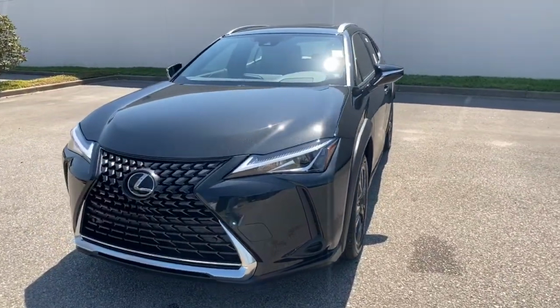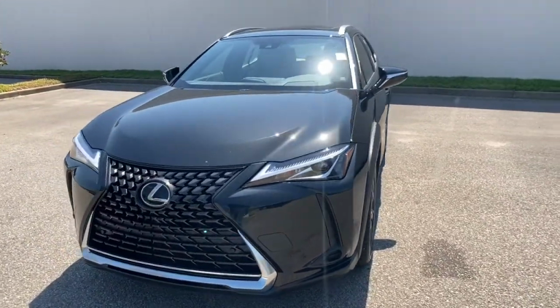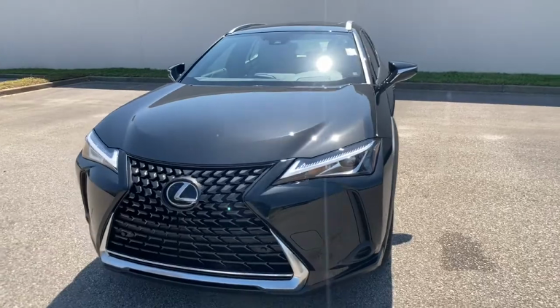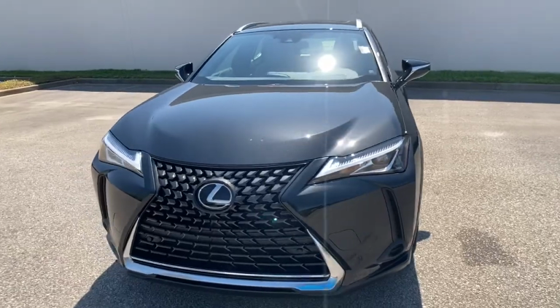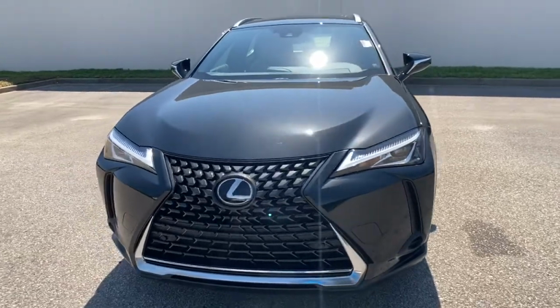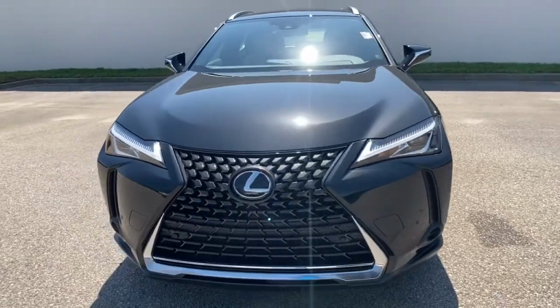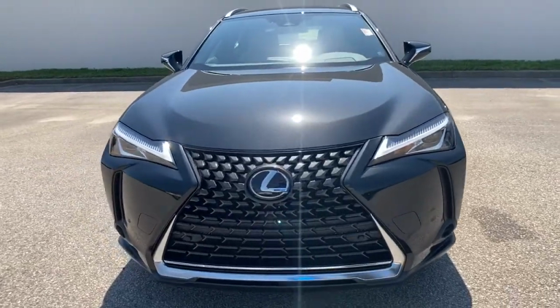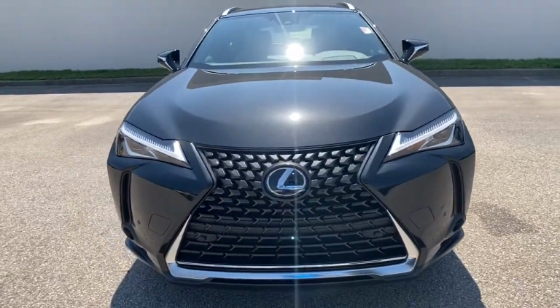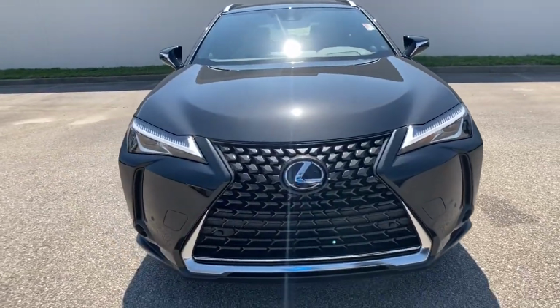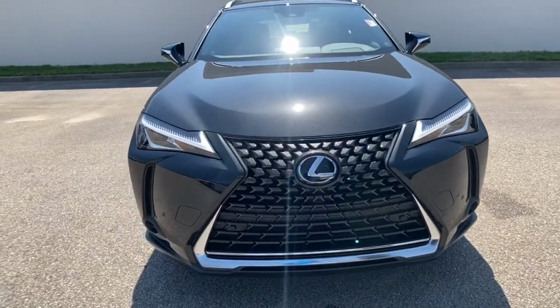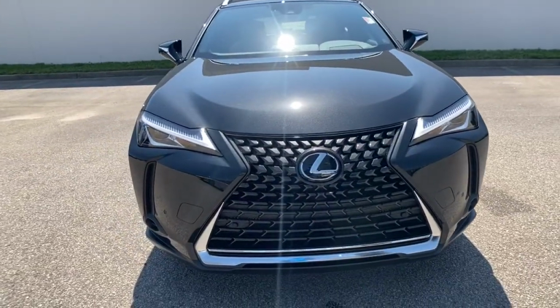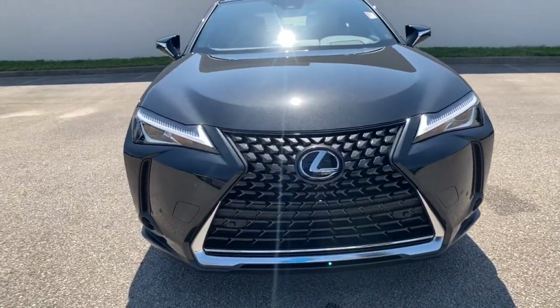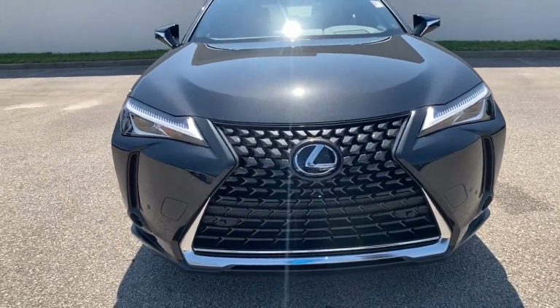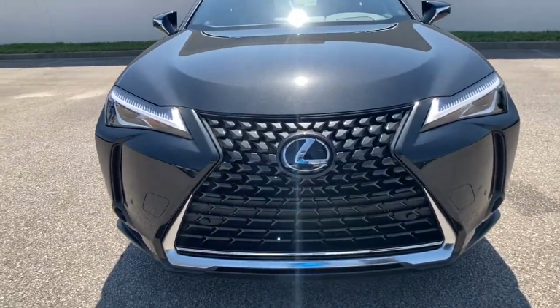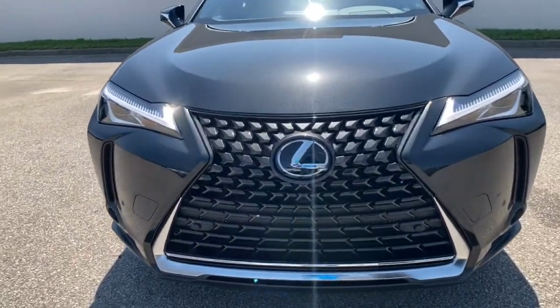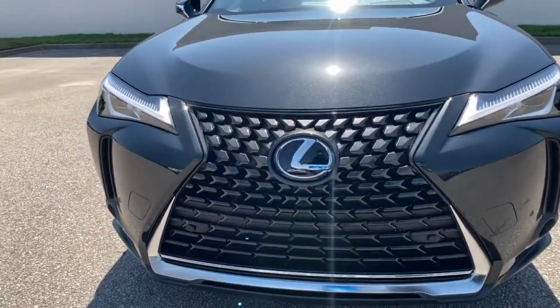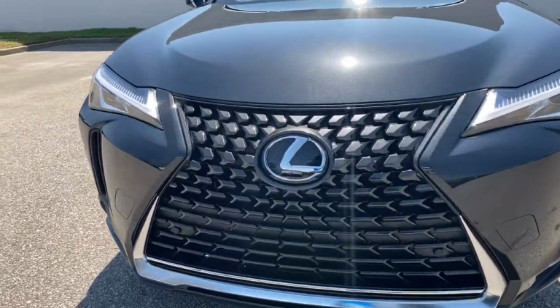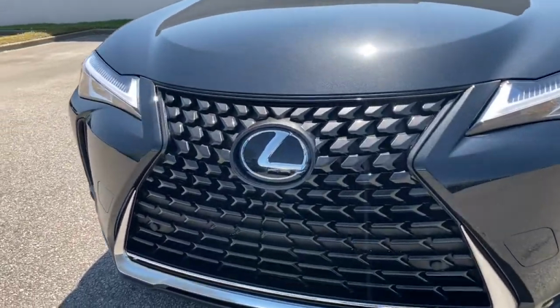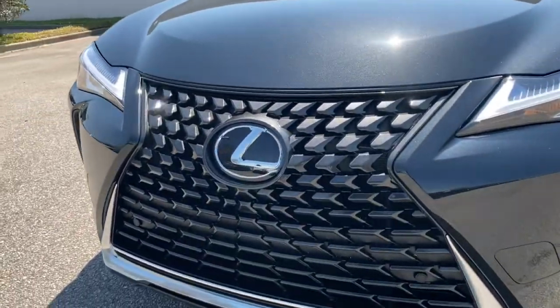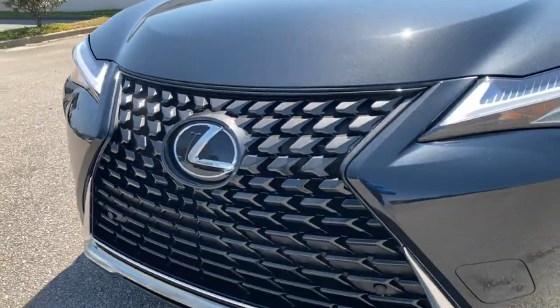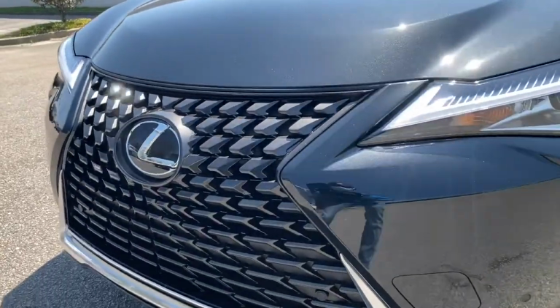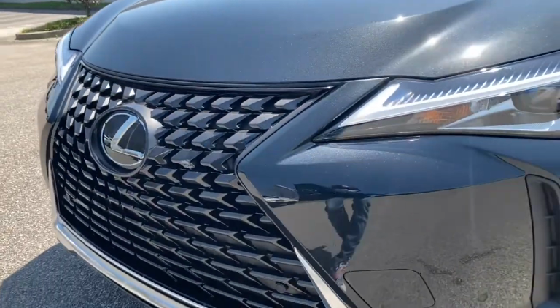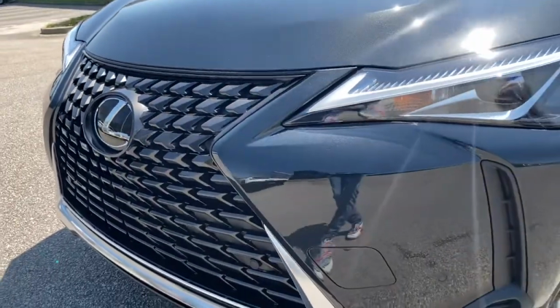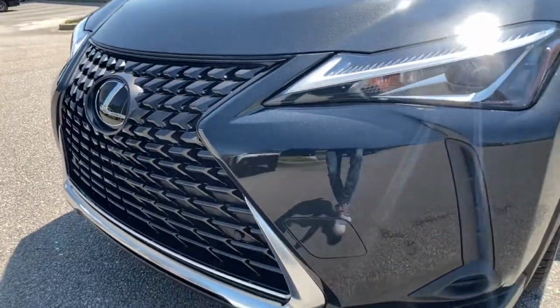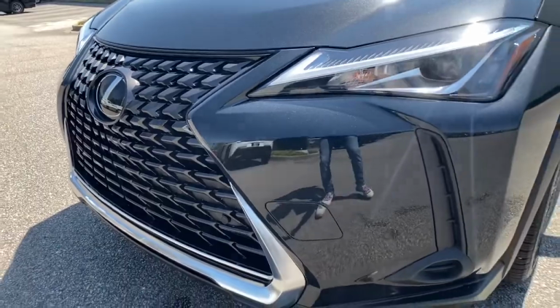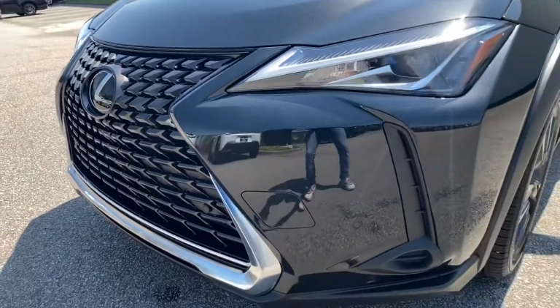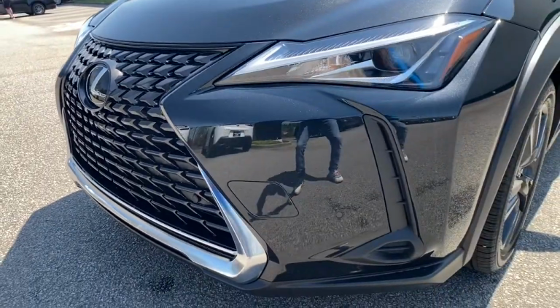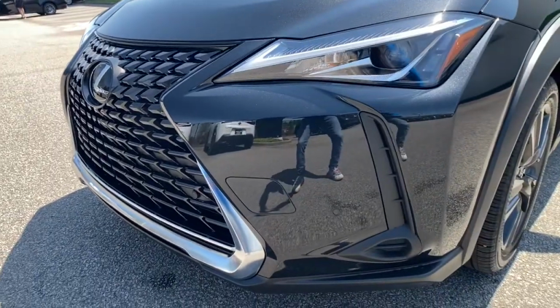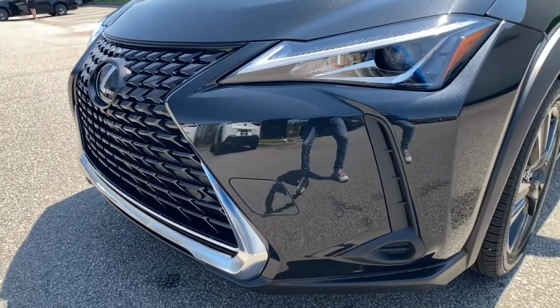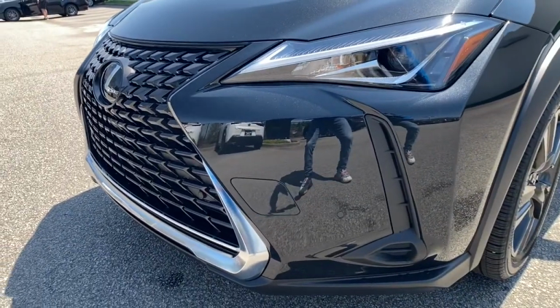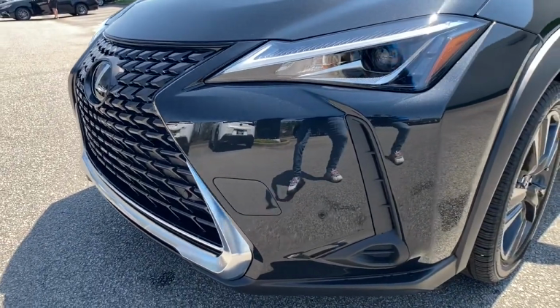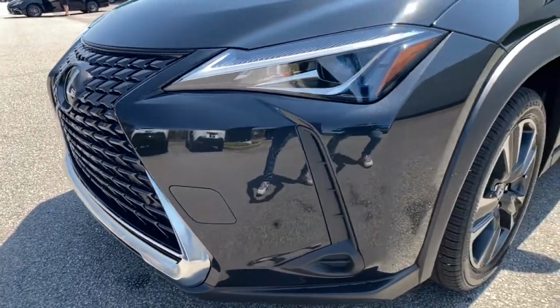Get the luxury you've been waiting for in this refined UX. Our team will give you an outstanding test drive experience. Stop in today.